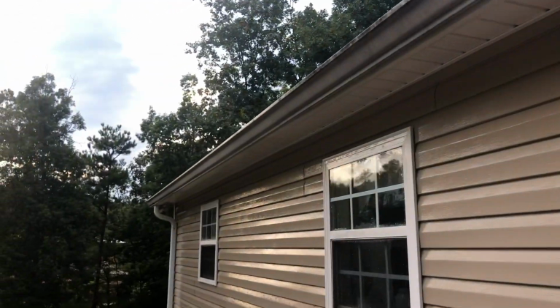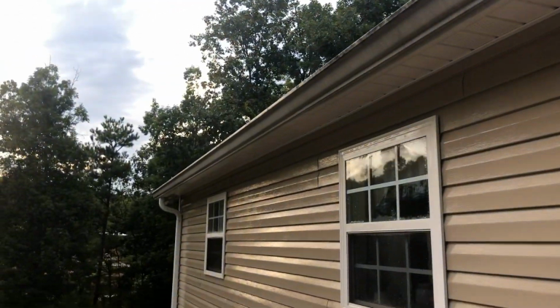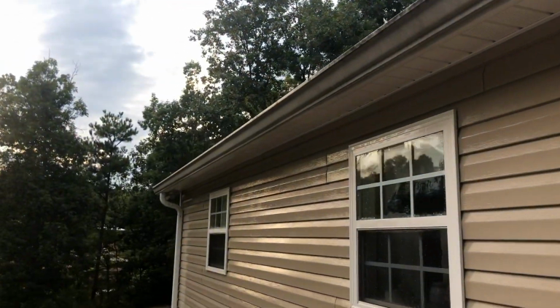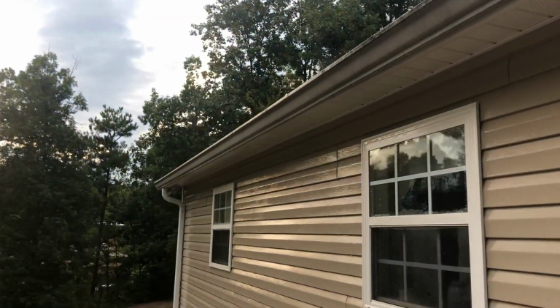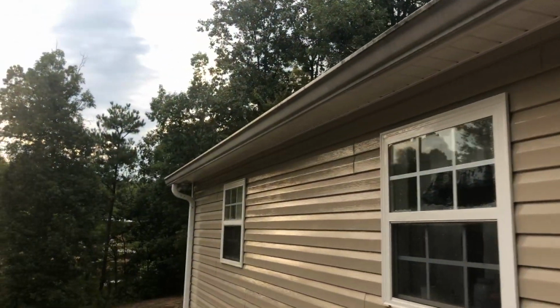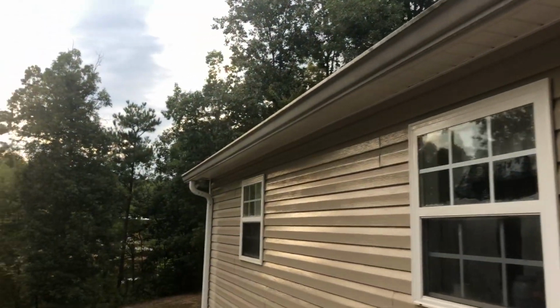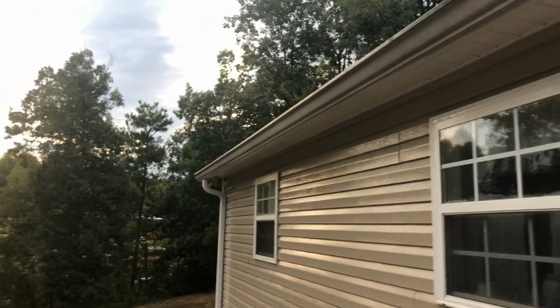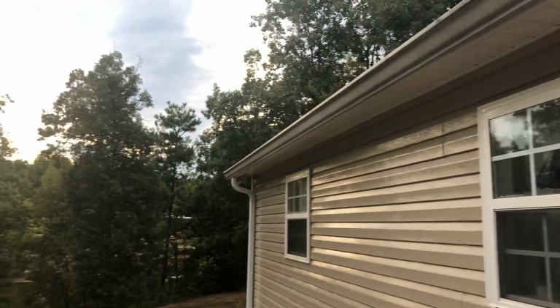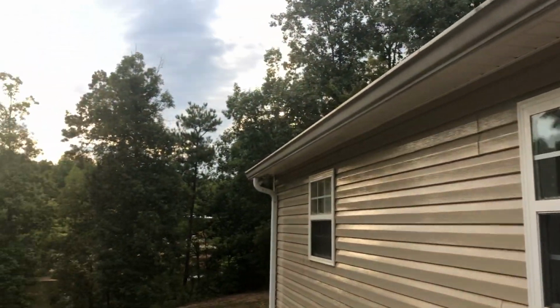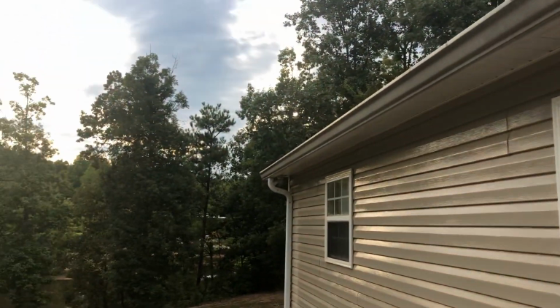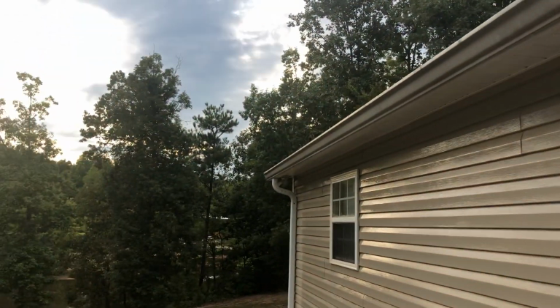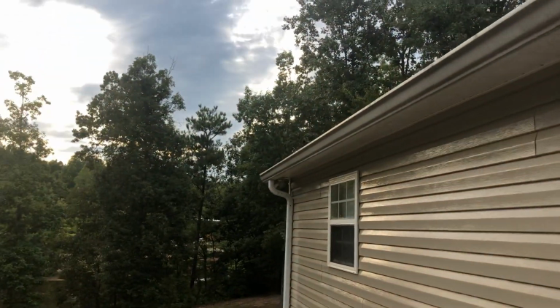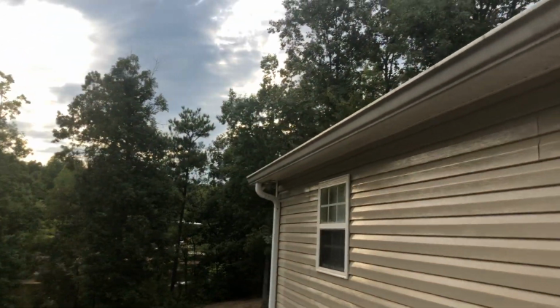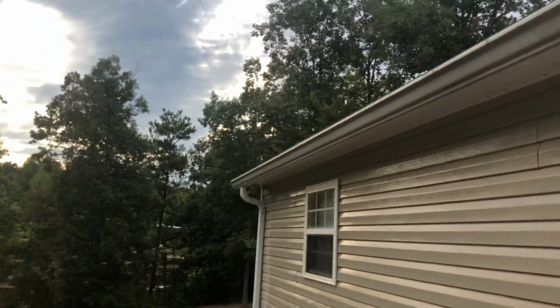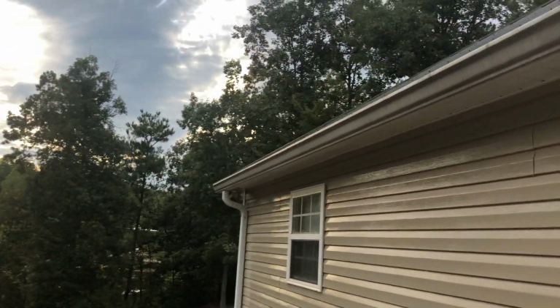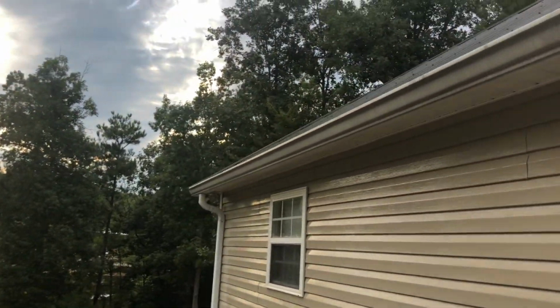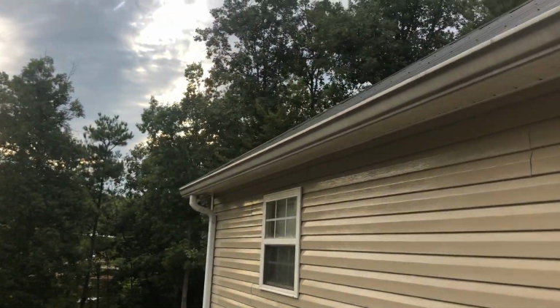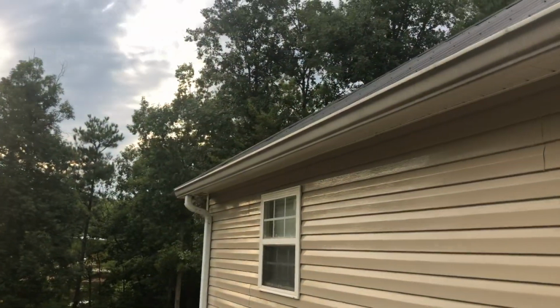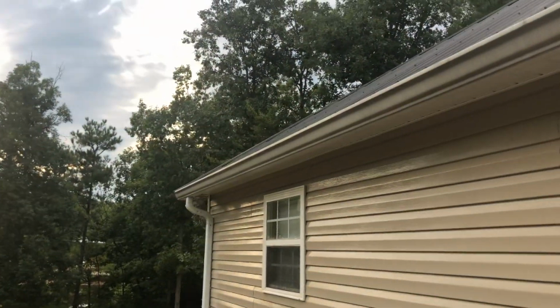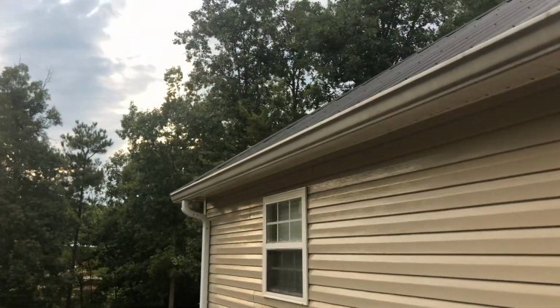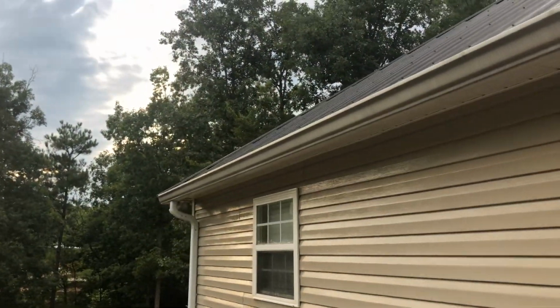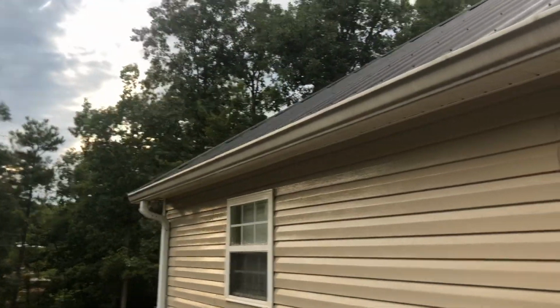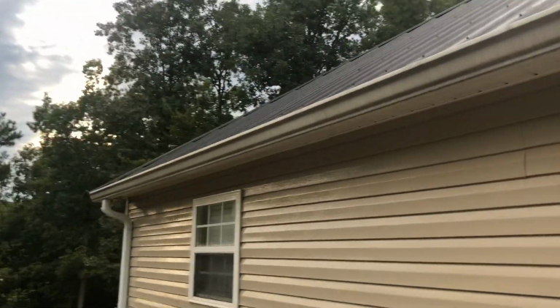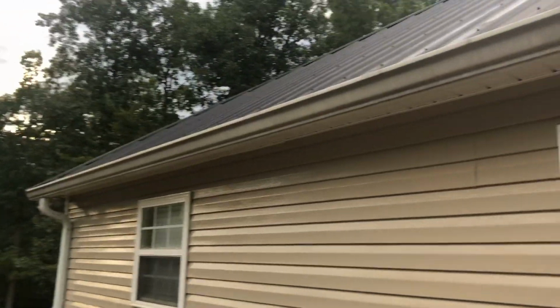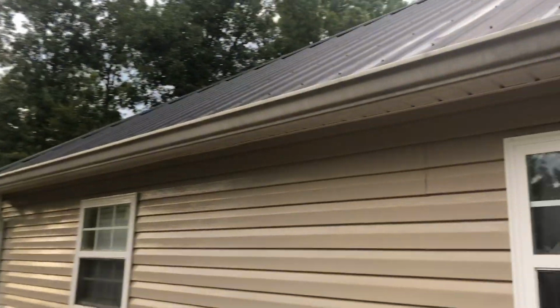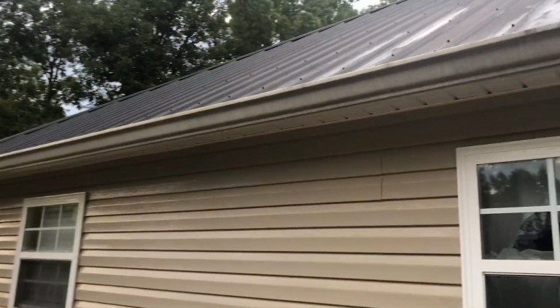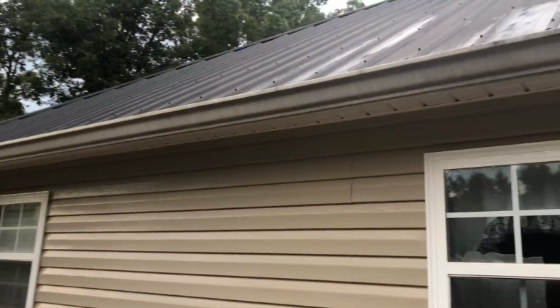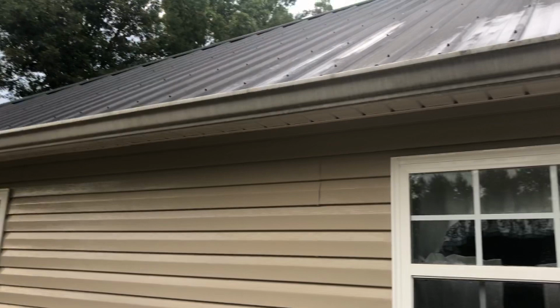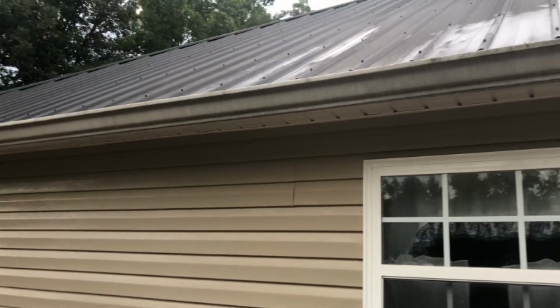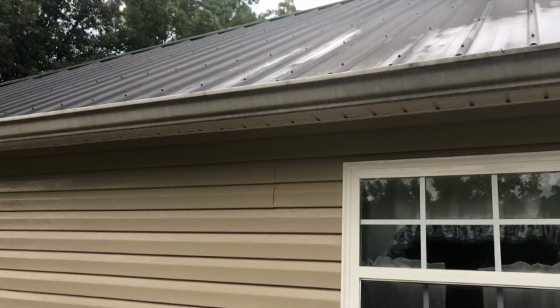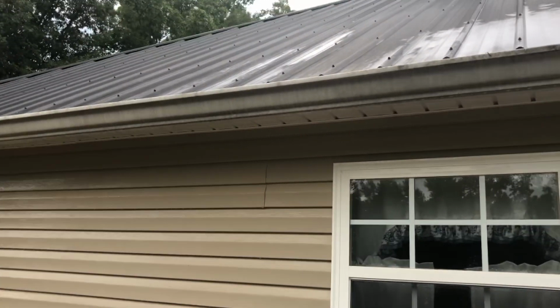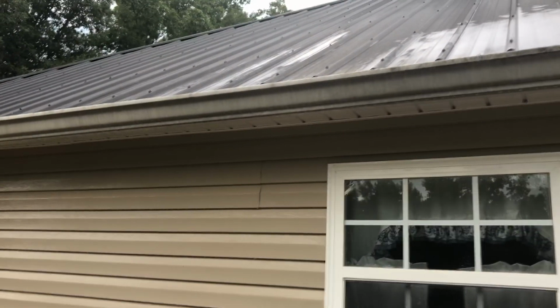Gutter brightening is not included in a standard house wash, but we can handle it if you need it done. It's not that hard — we can definitely take care of it for you.